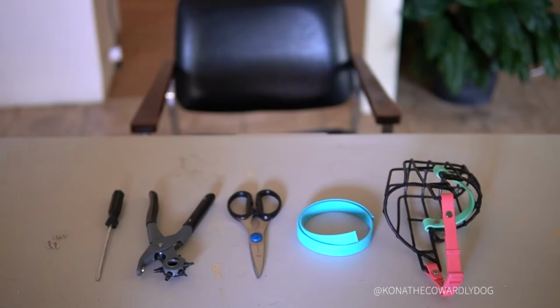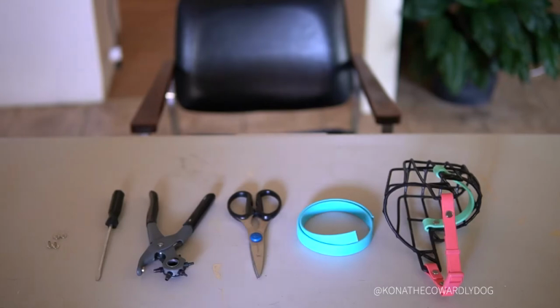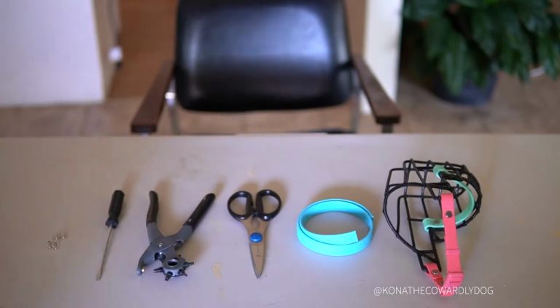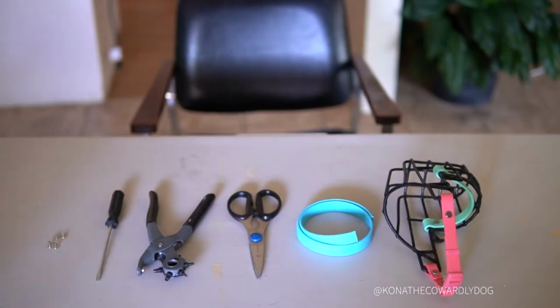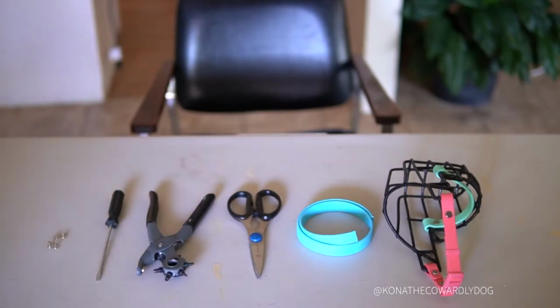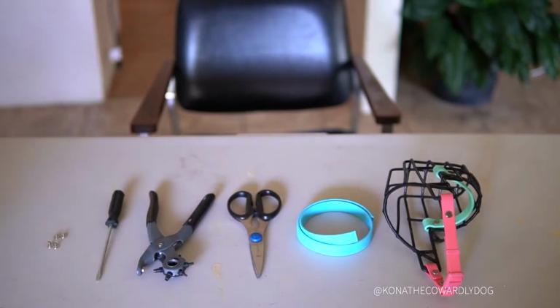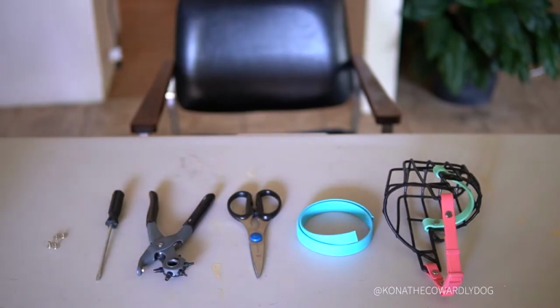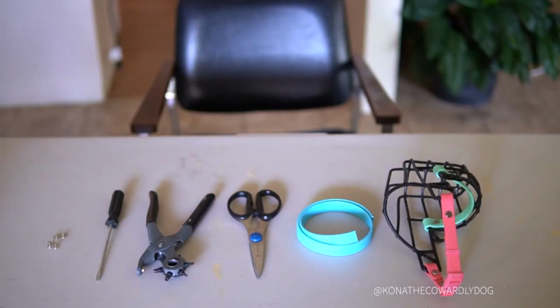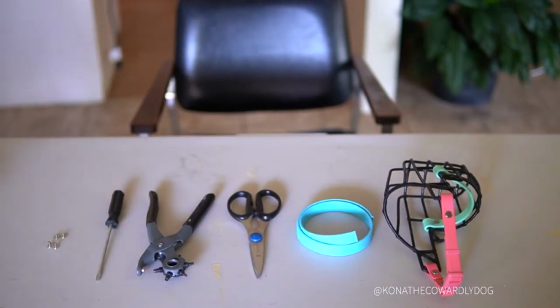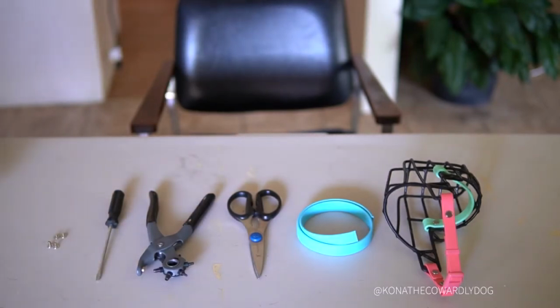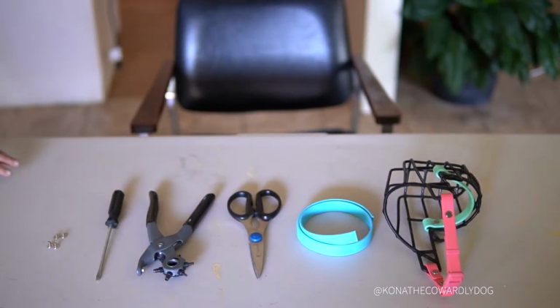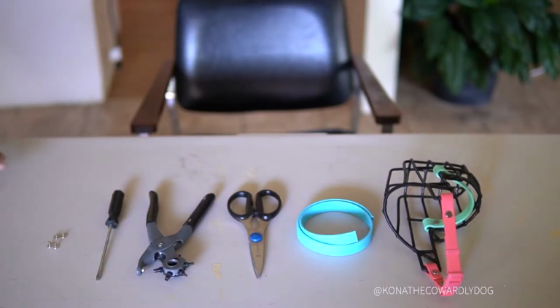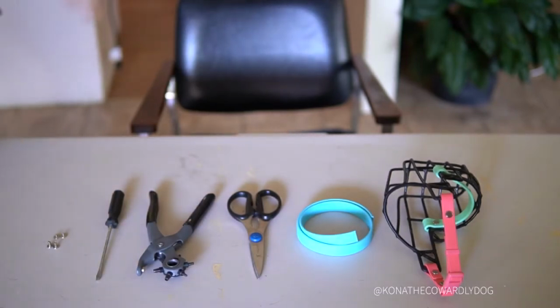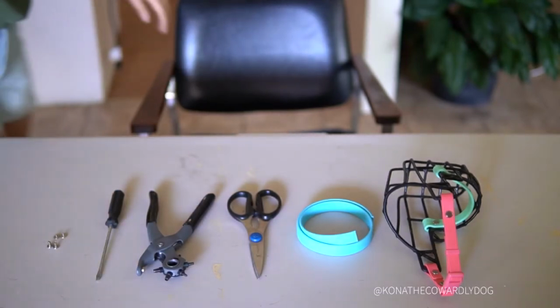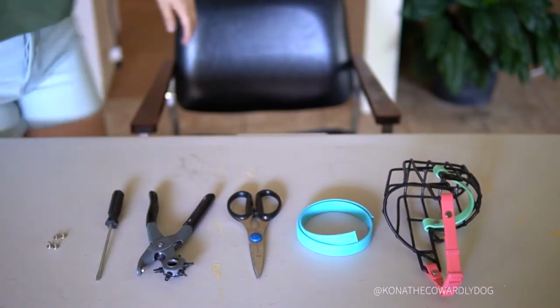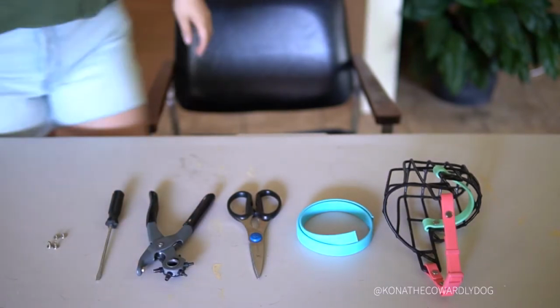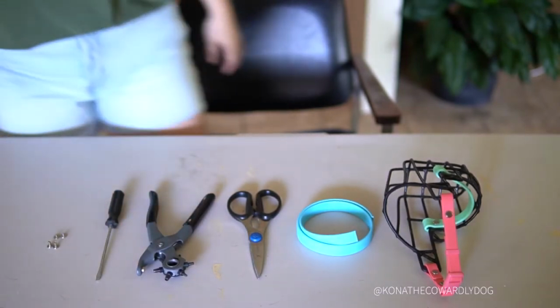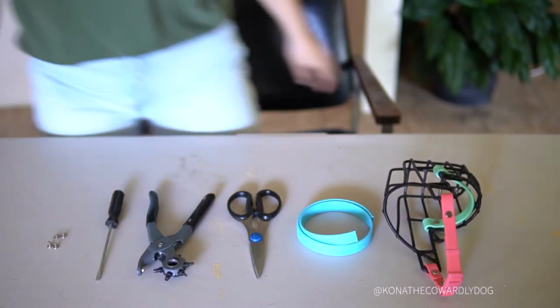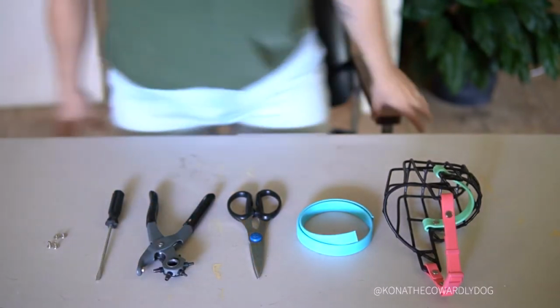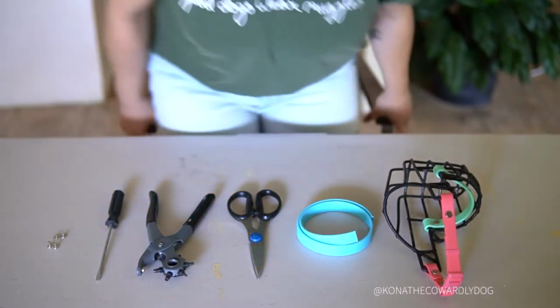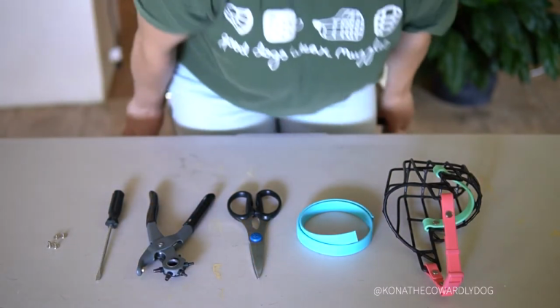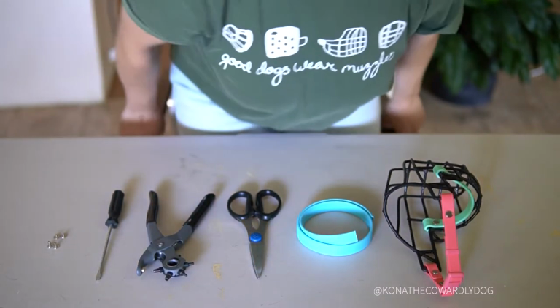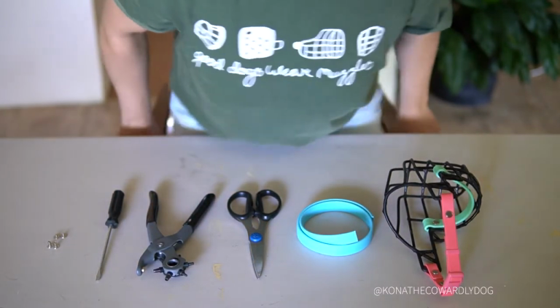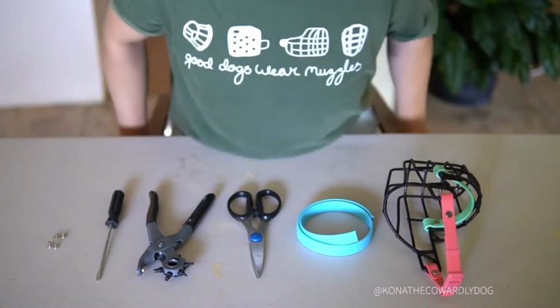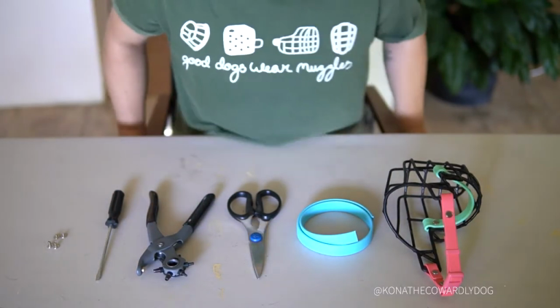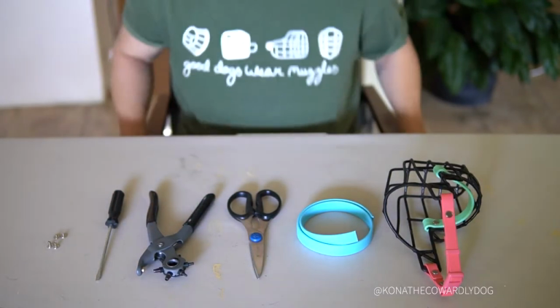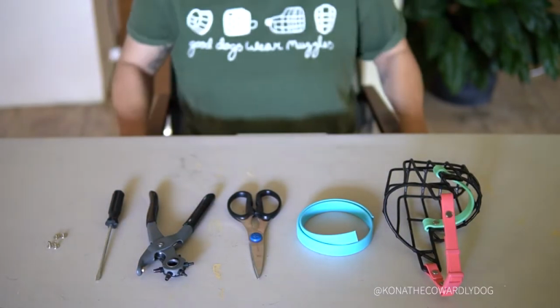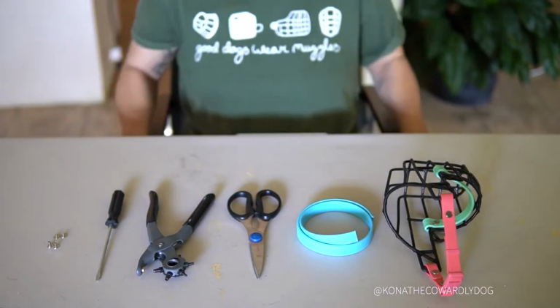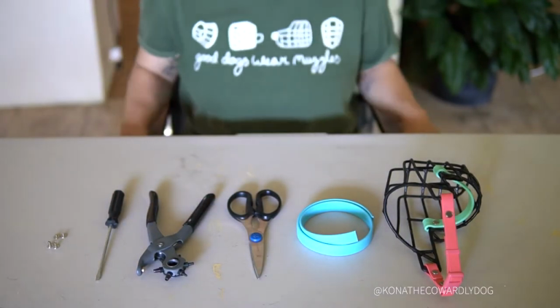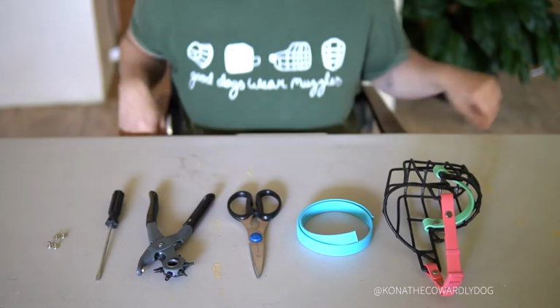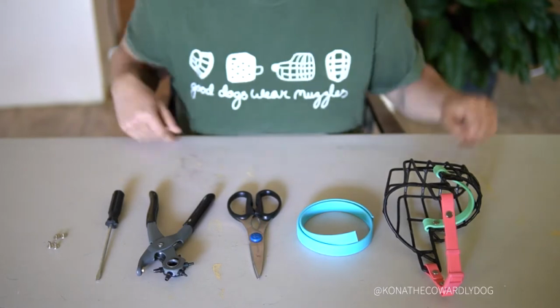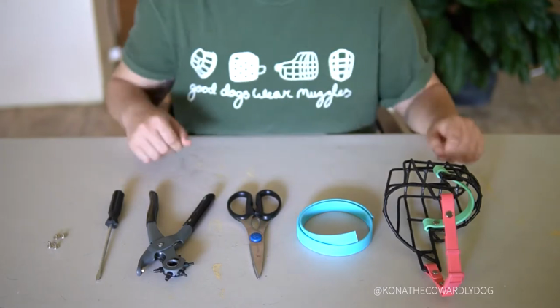Hi everyone, we're back with another biothane tutorial and this time we are going to be doing a biothane noseband.